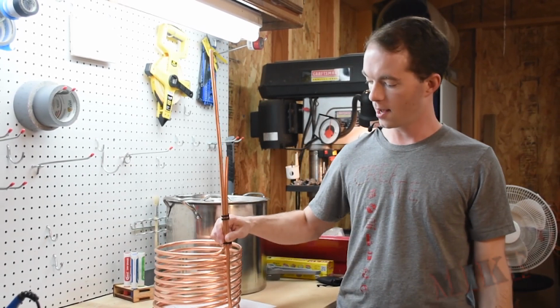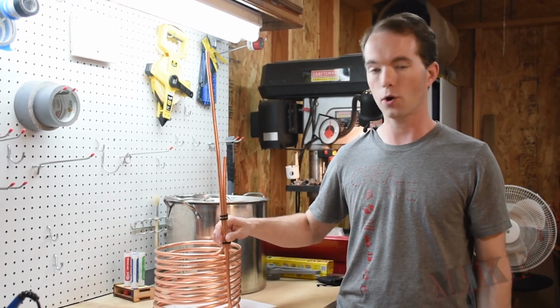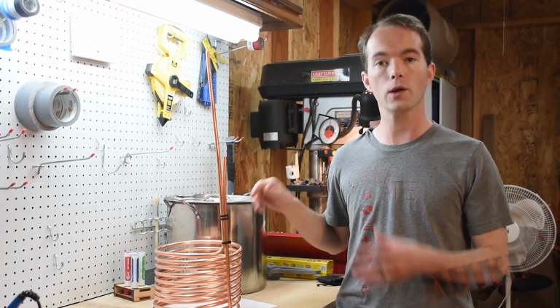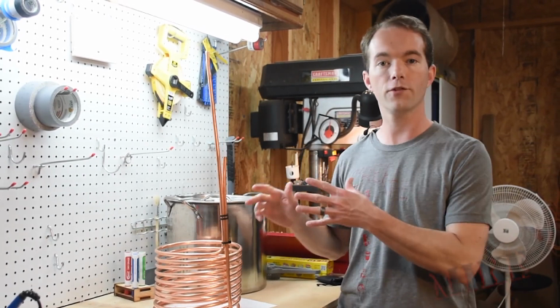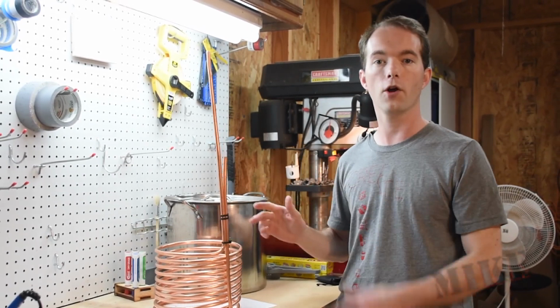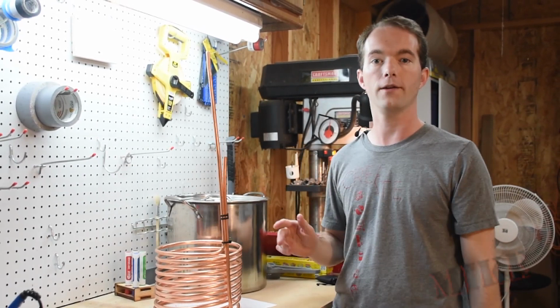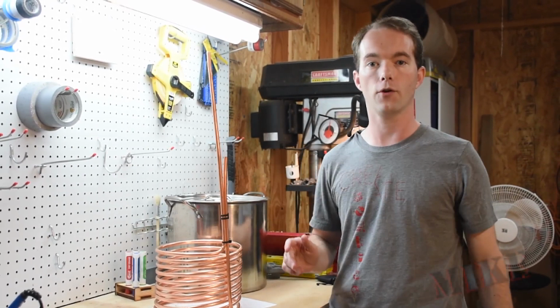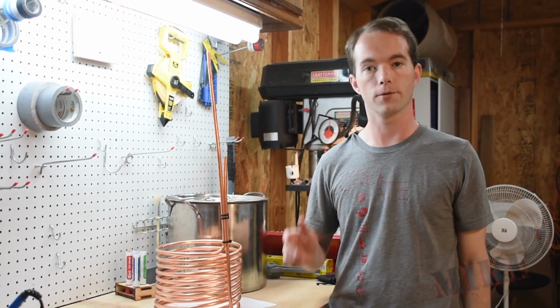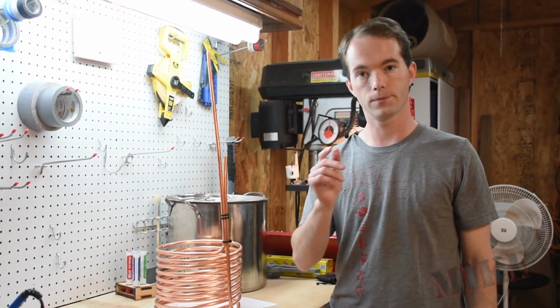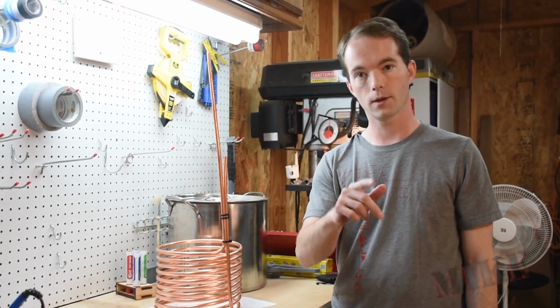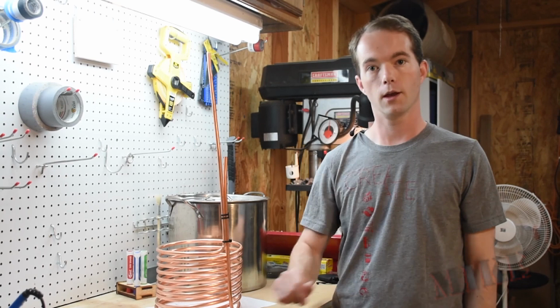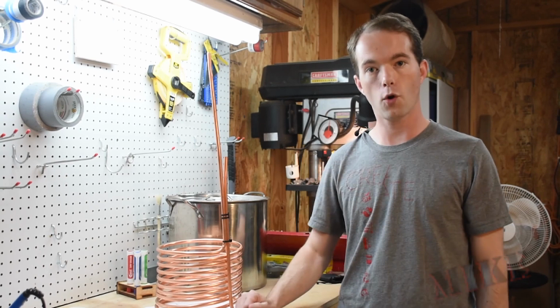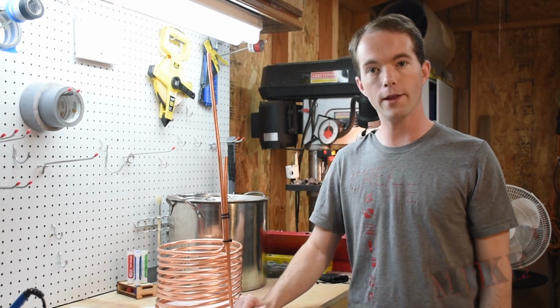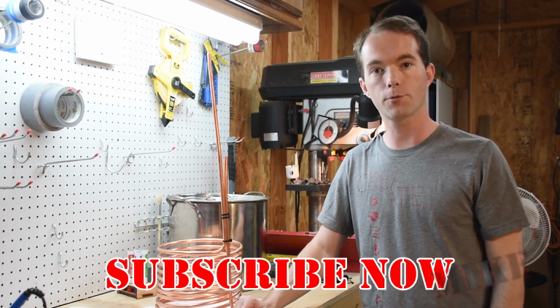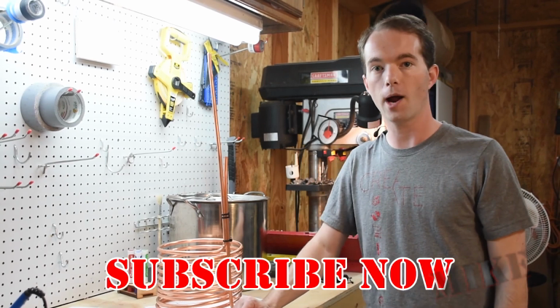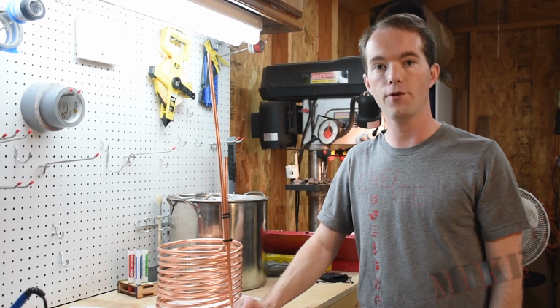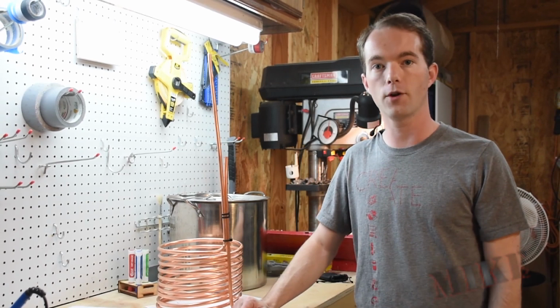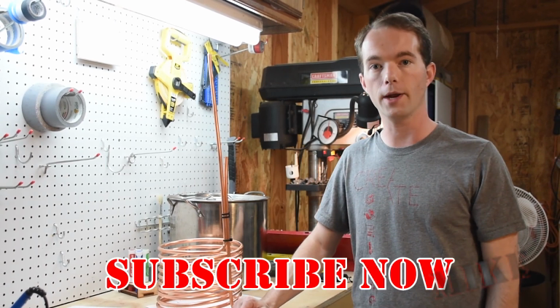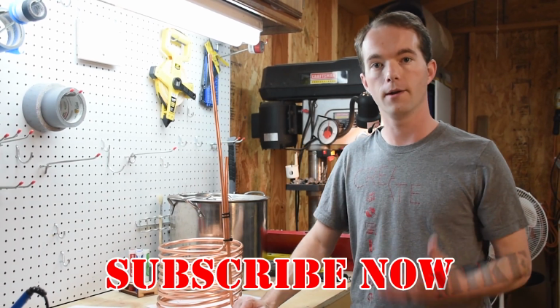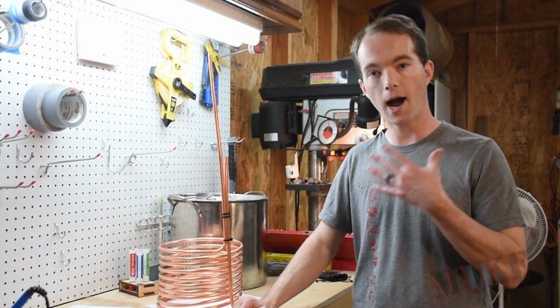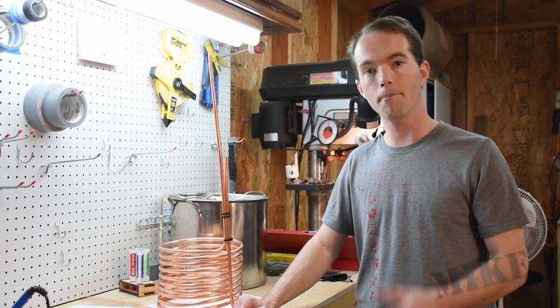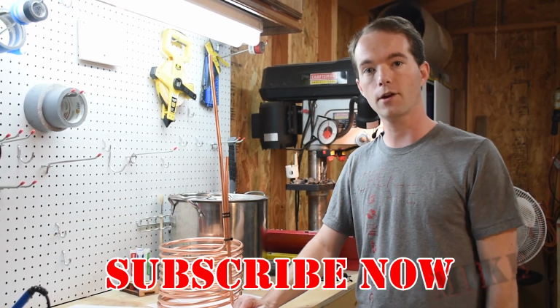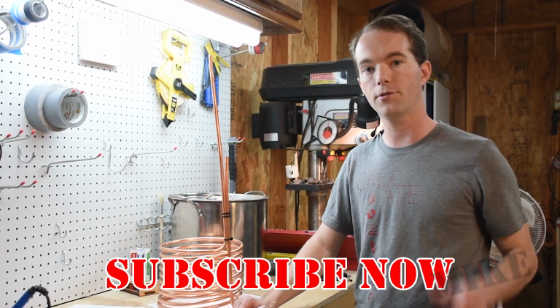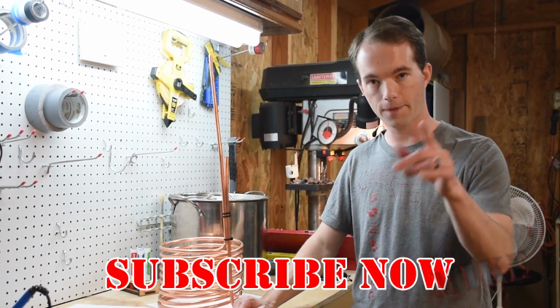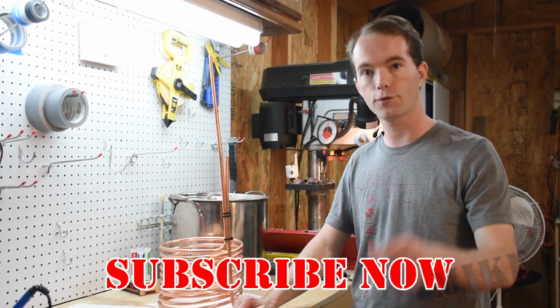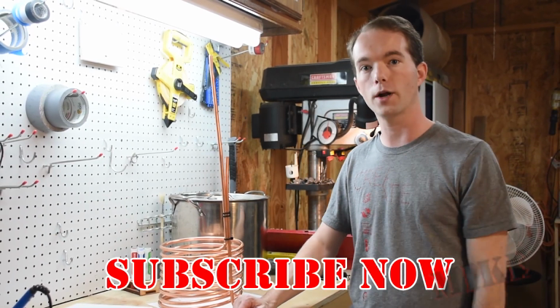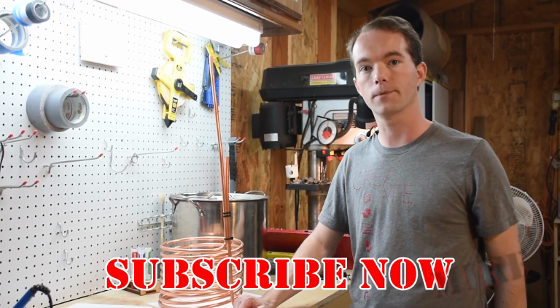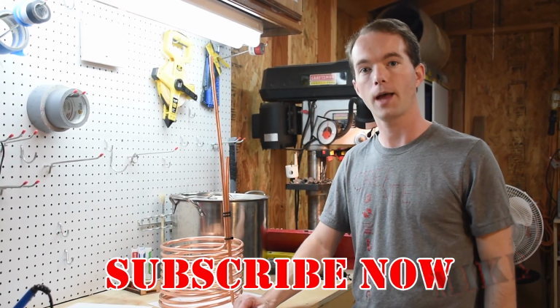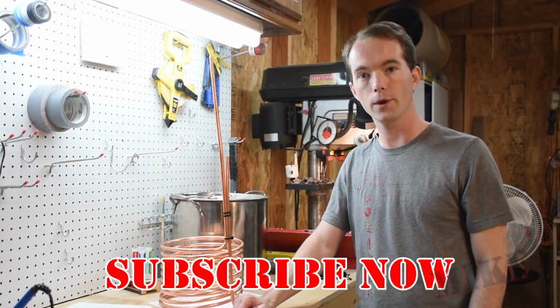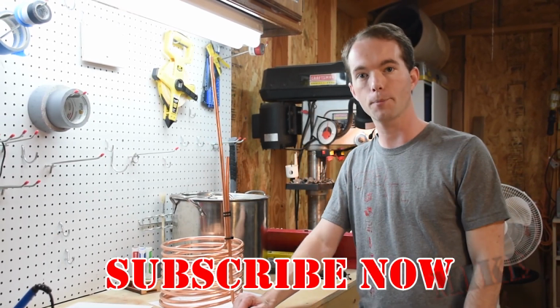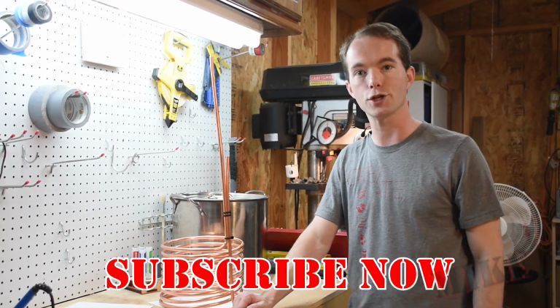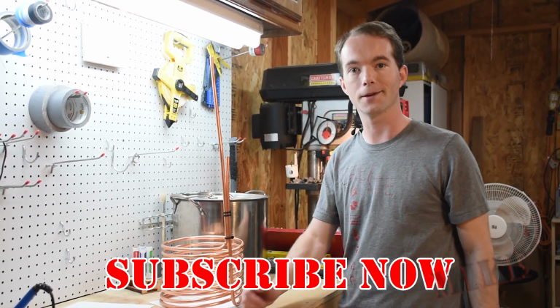But it really wasn't all that difficult. So go ahead and subscribe if you haven't already. I'm Mike Thompson — thanks for watching, I really appreciate it.